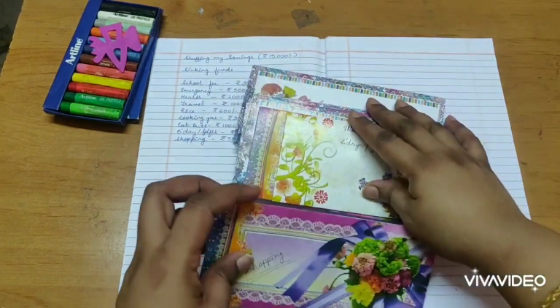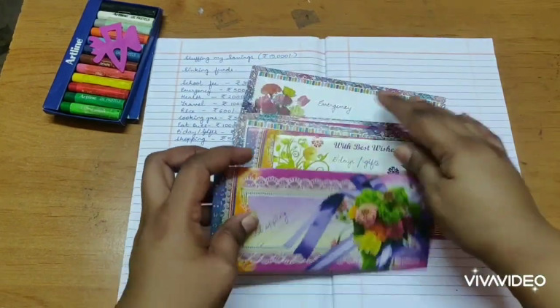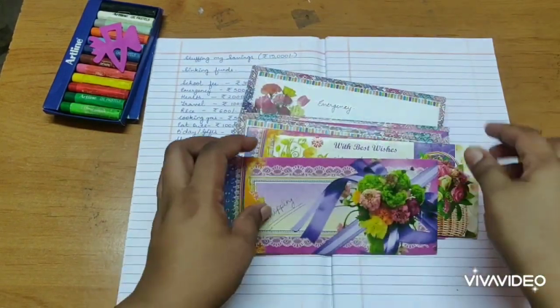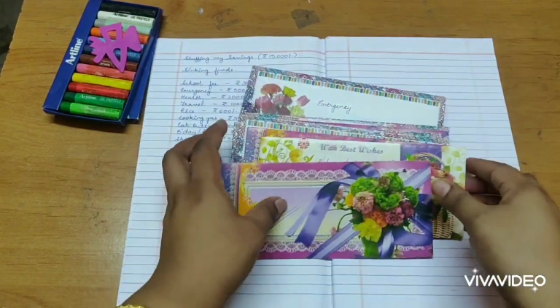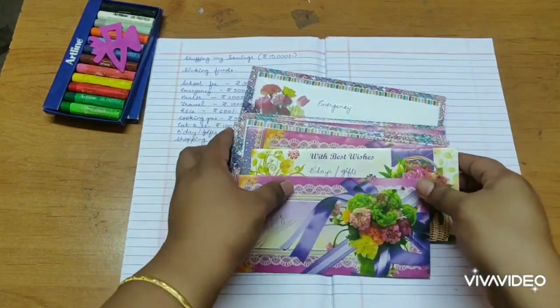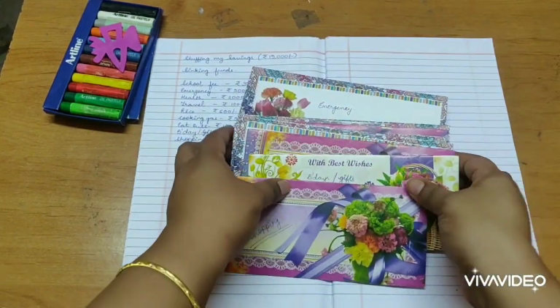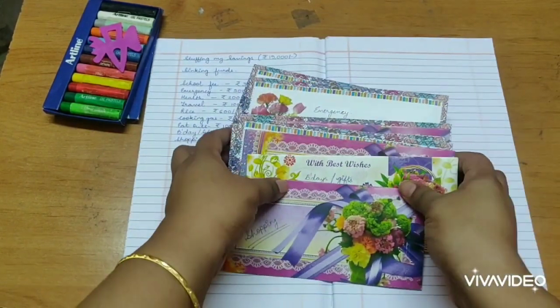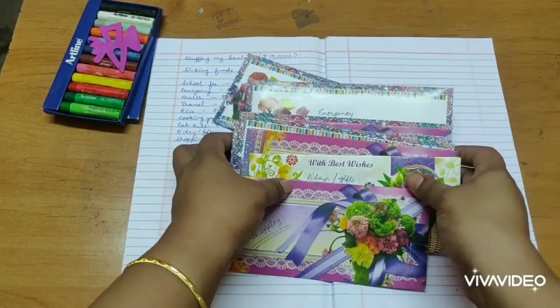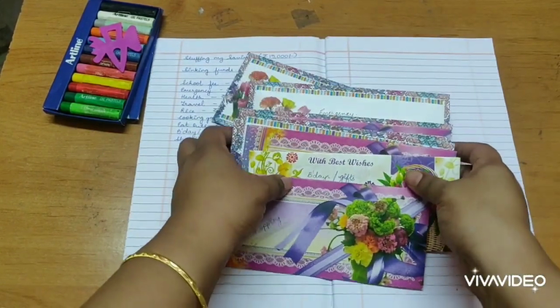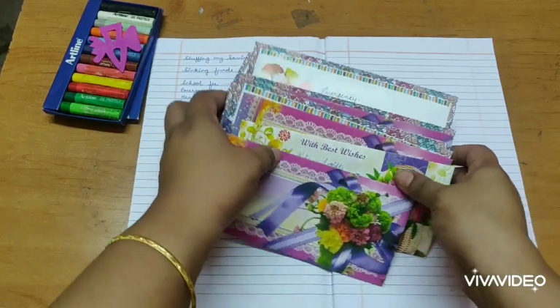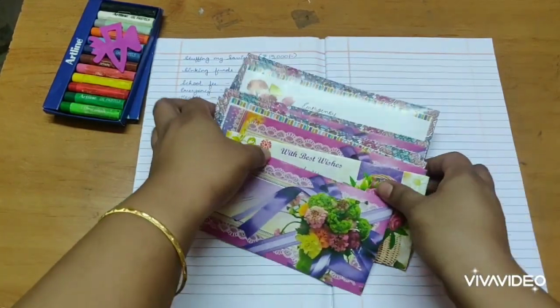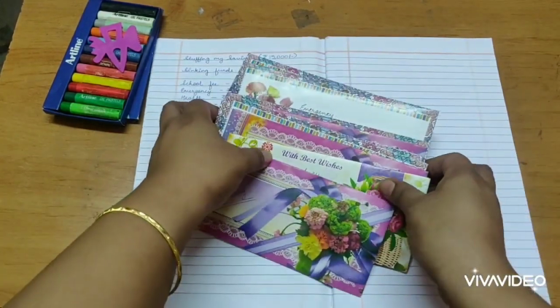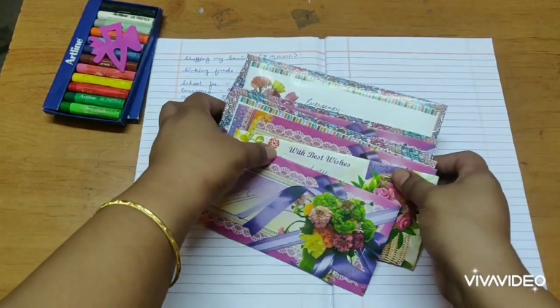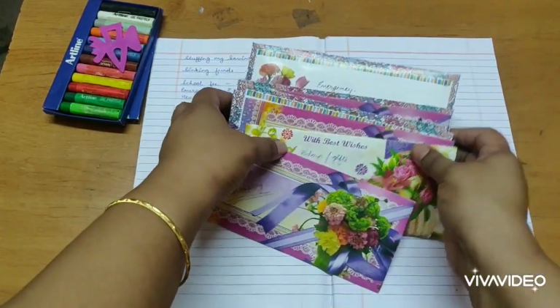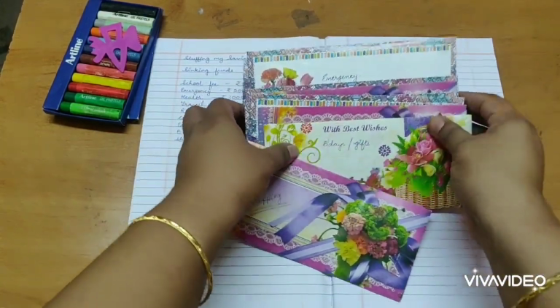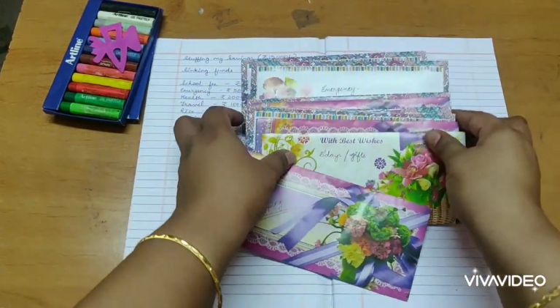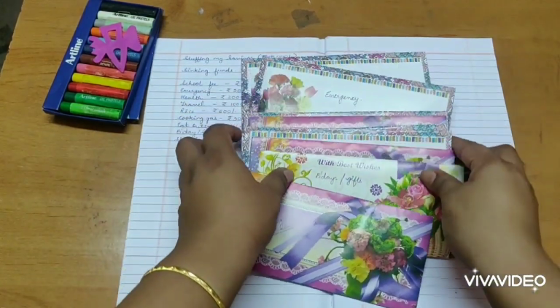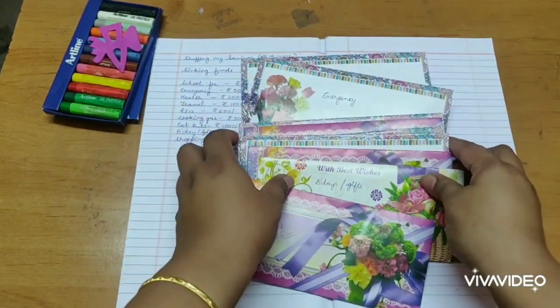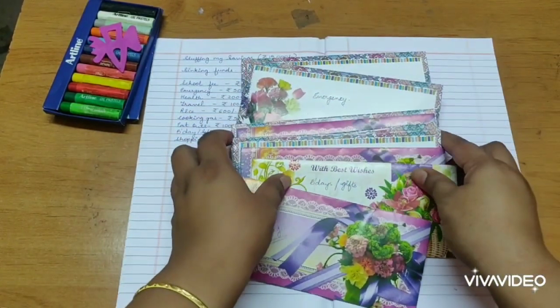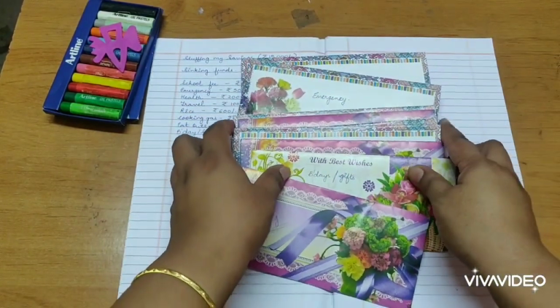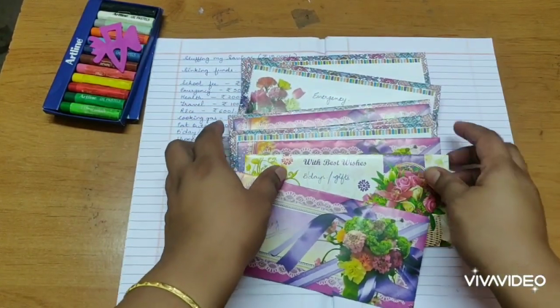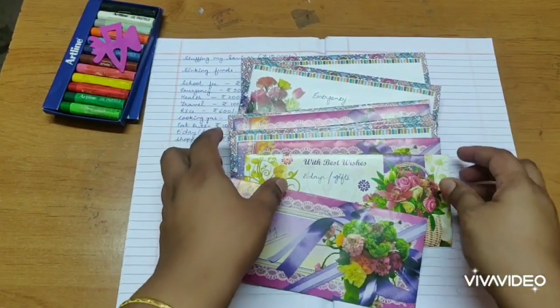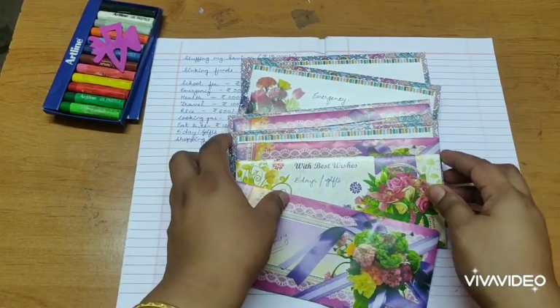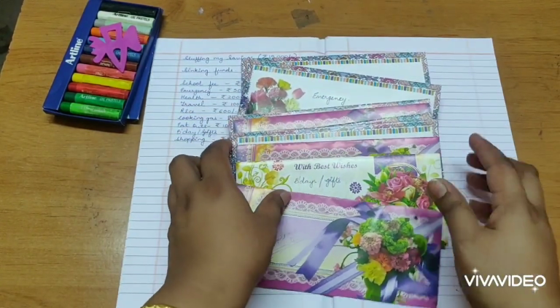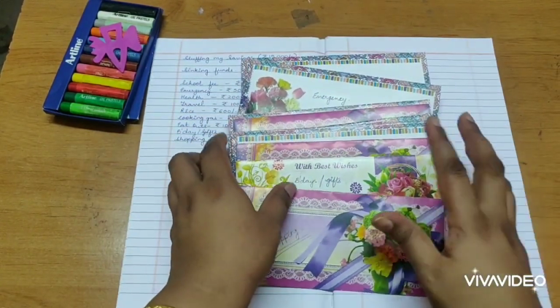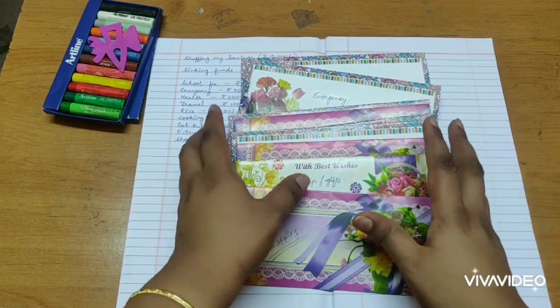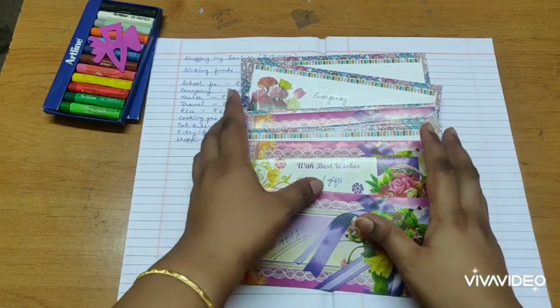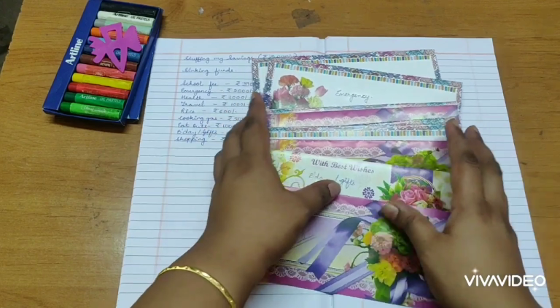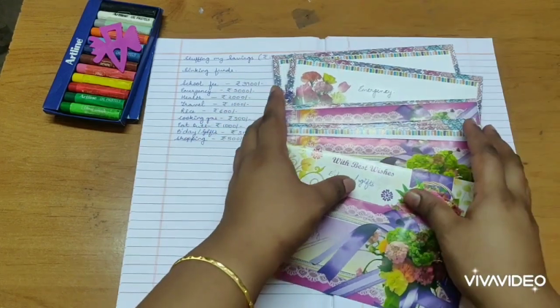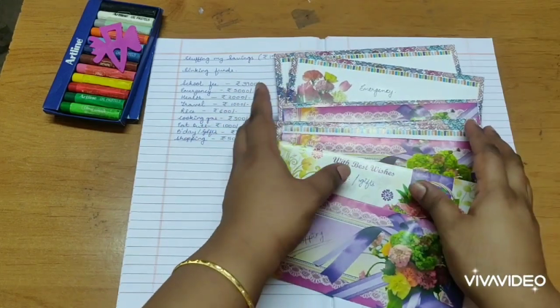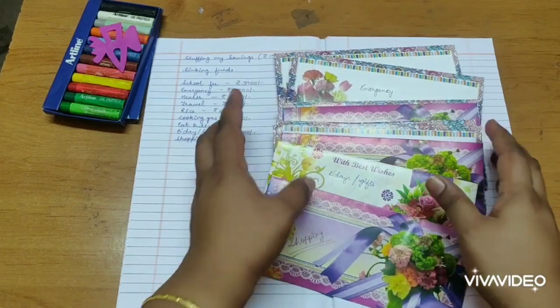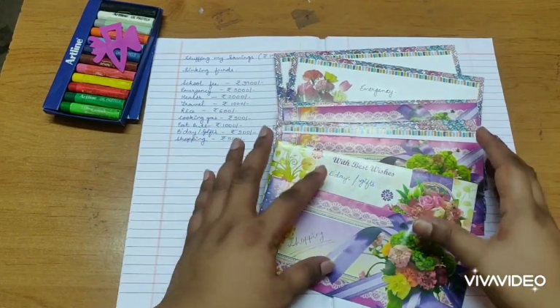Thank you so much for watching this video. These are my cash sinking funds. See you in the next video!